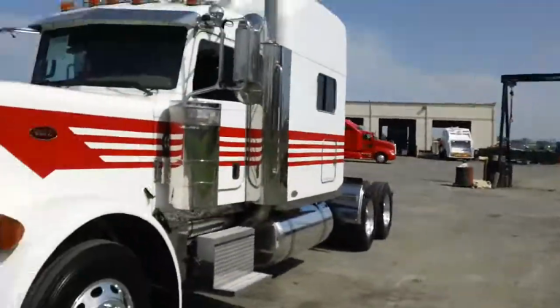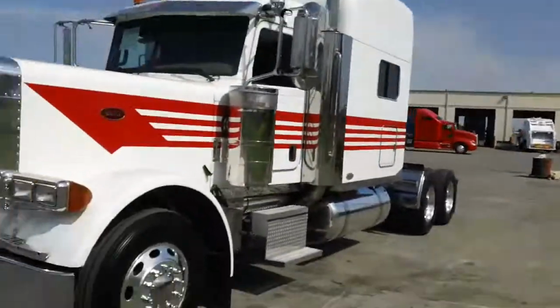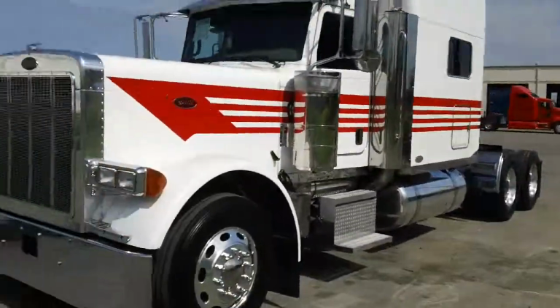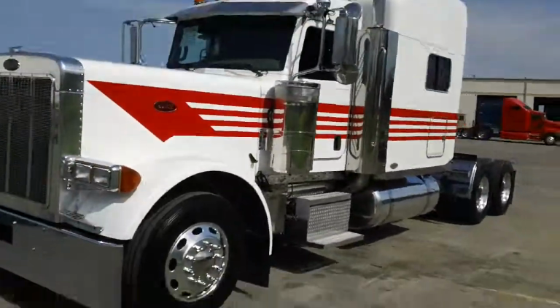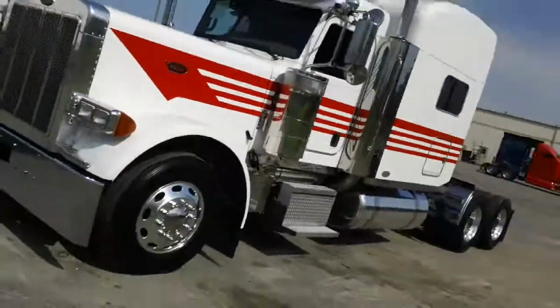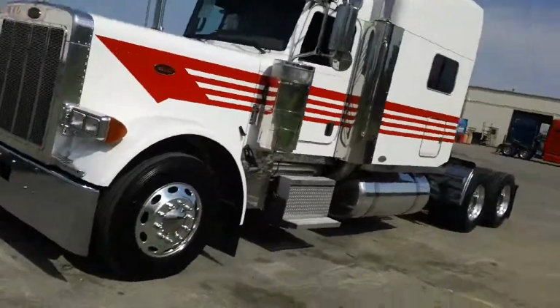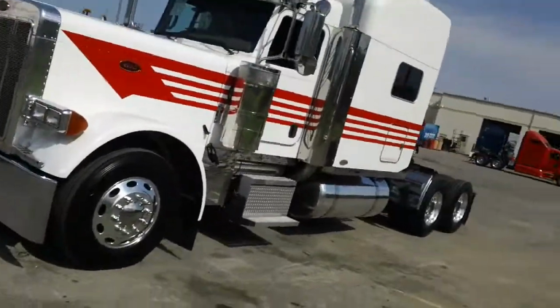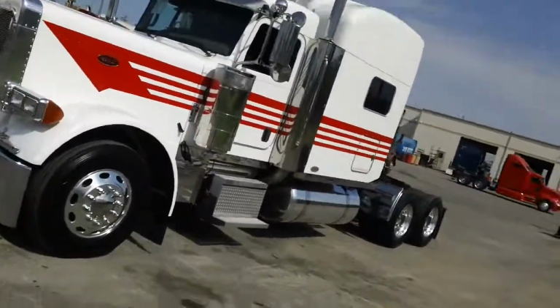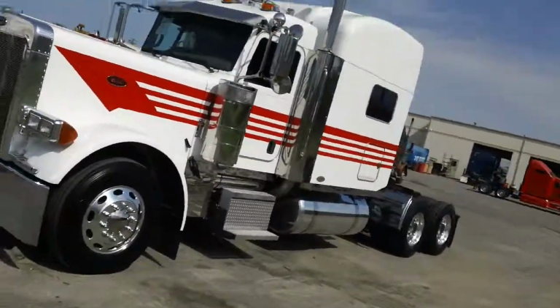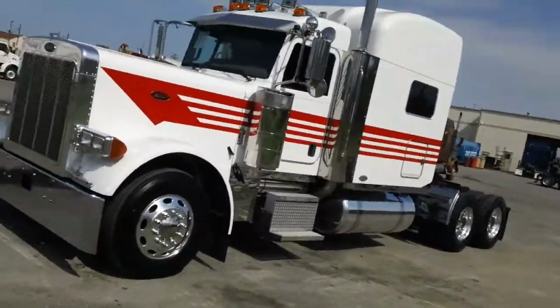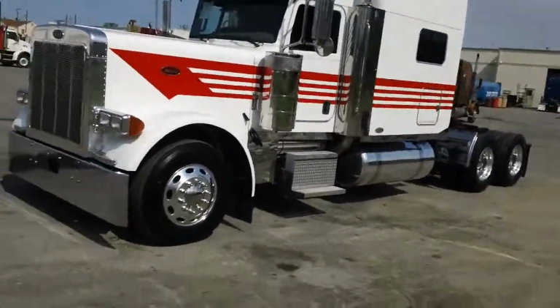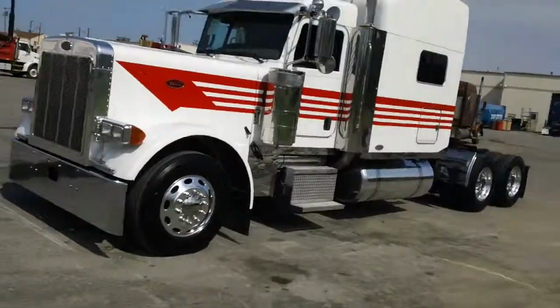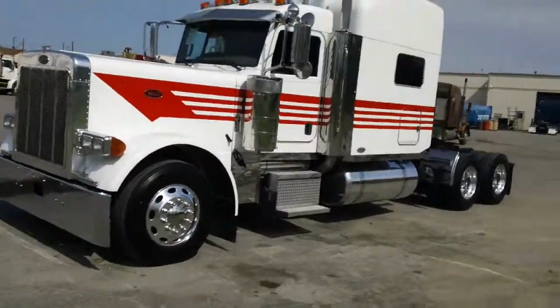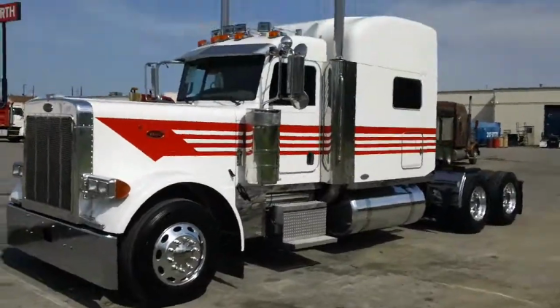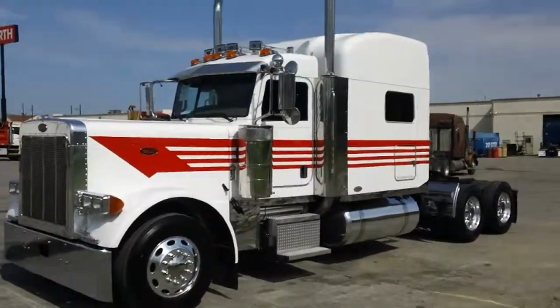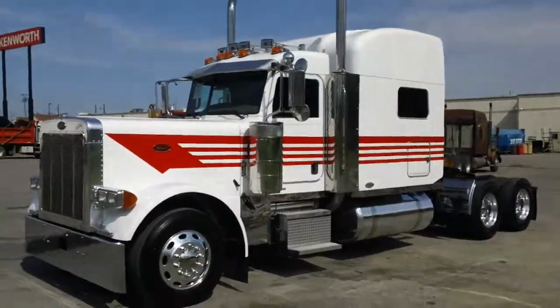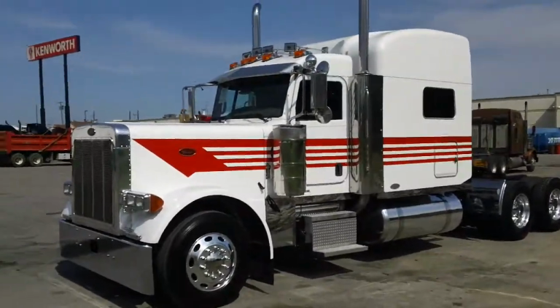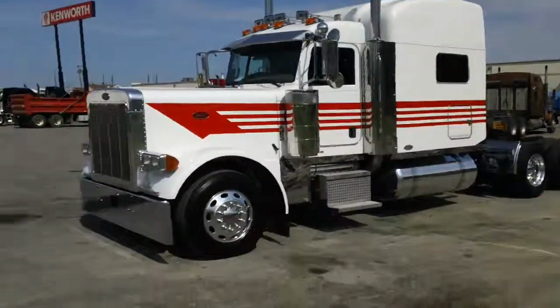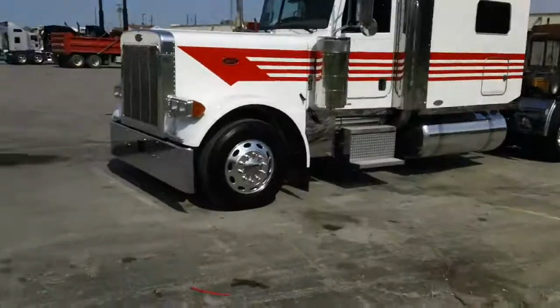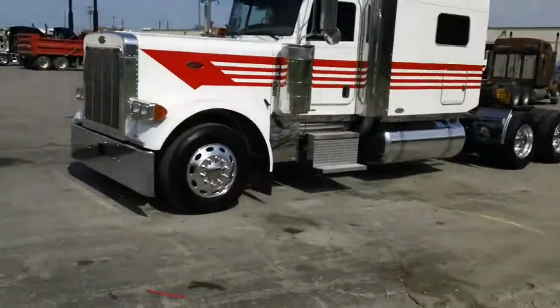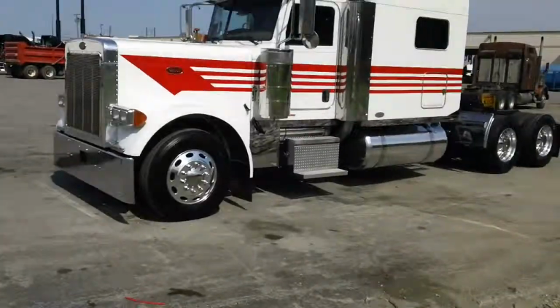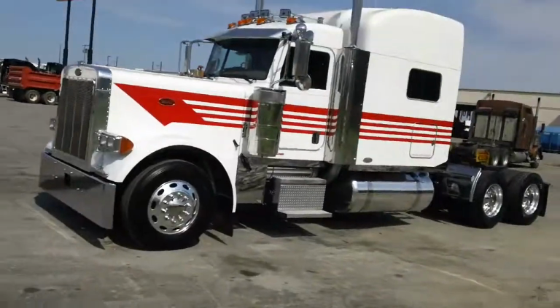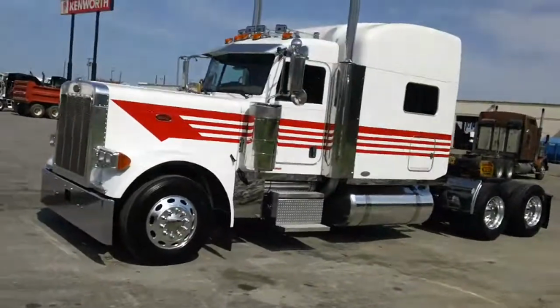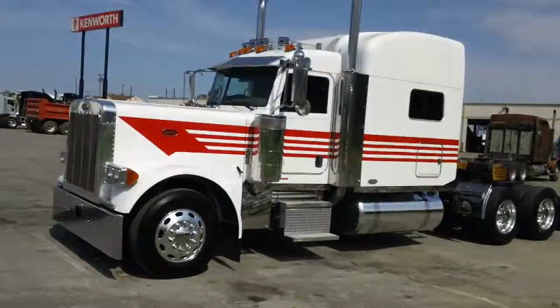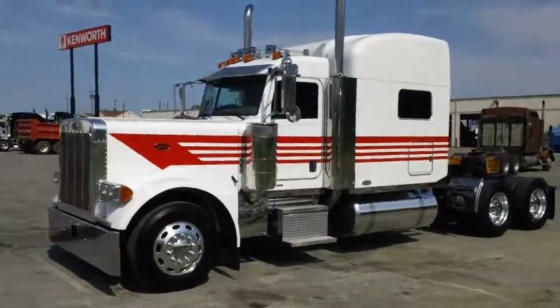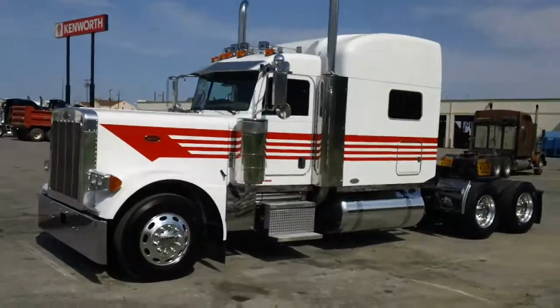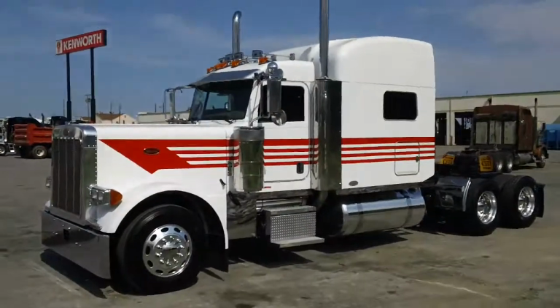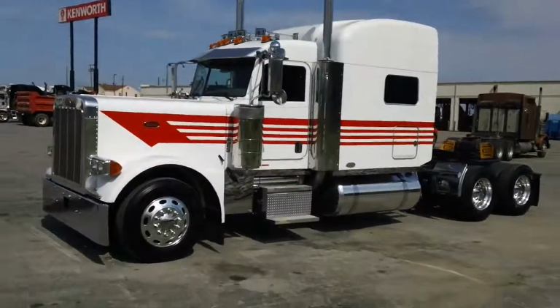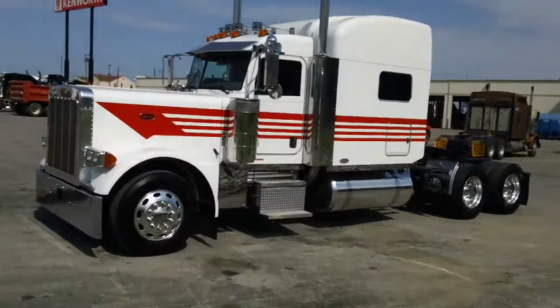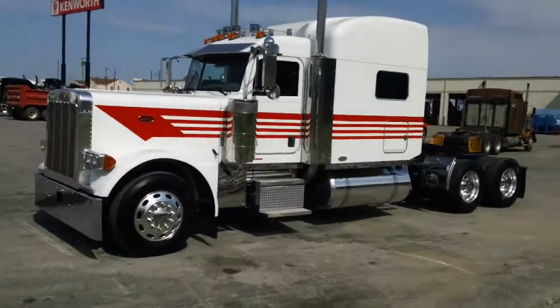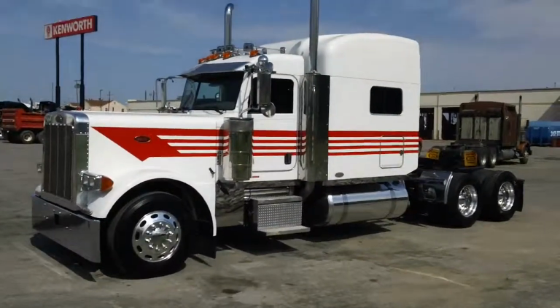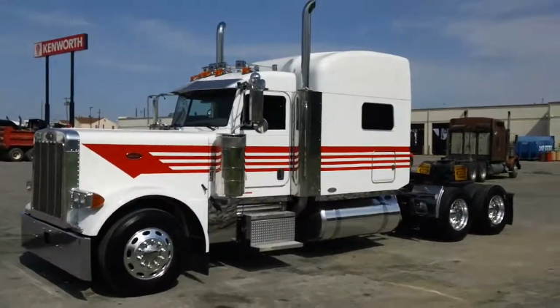One last look, guys. This is a 2007 Peterbilt 379.